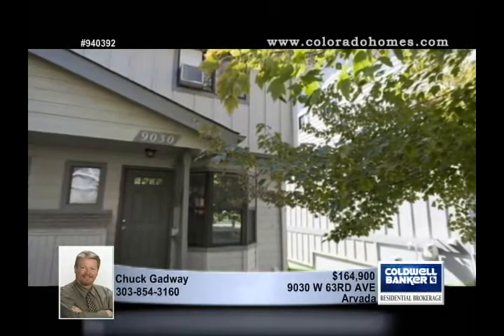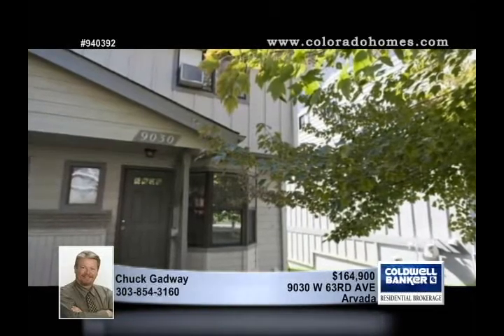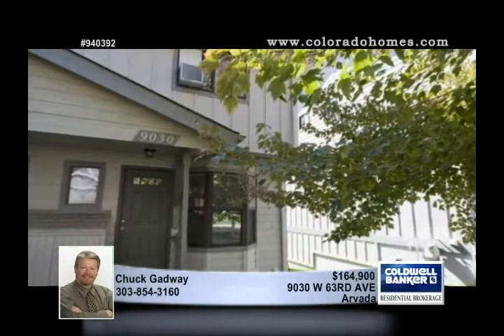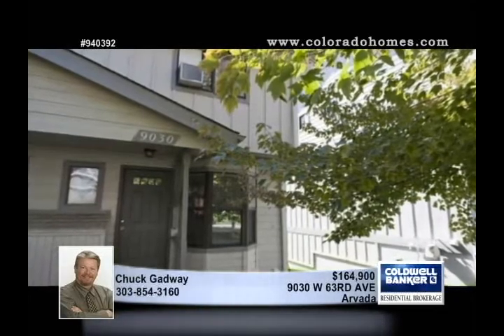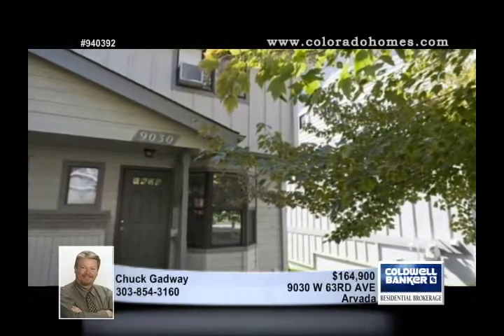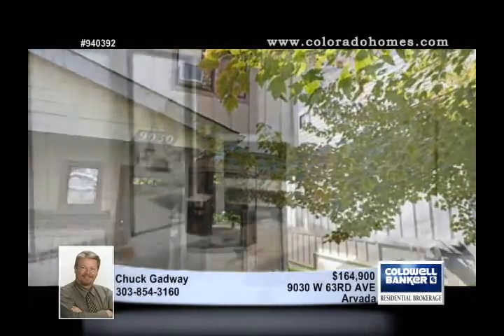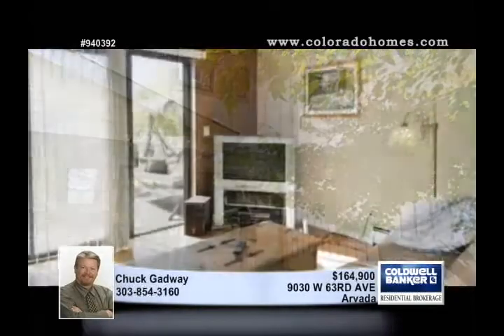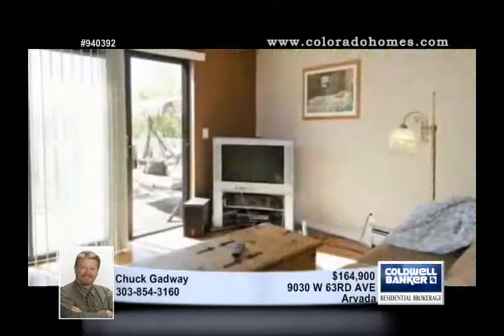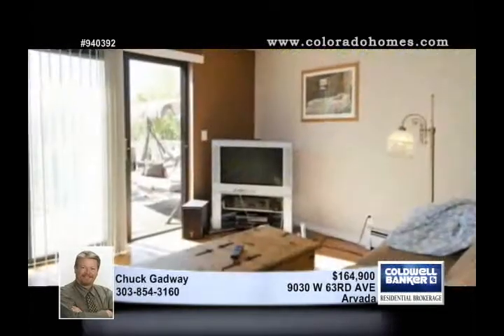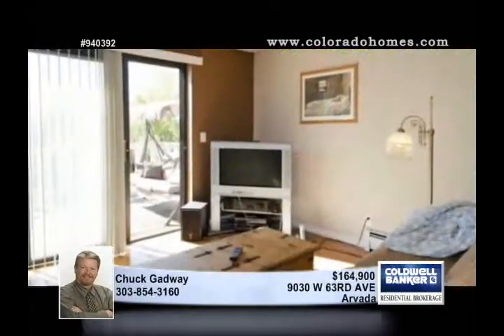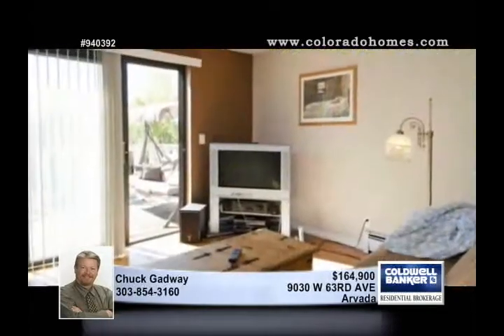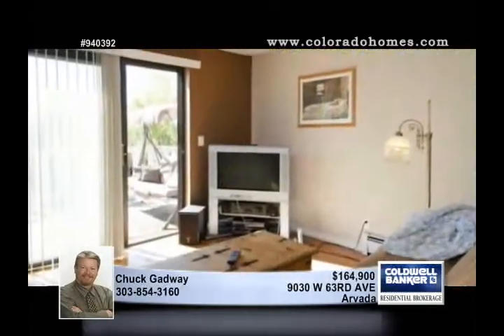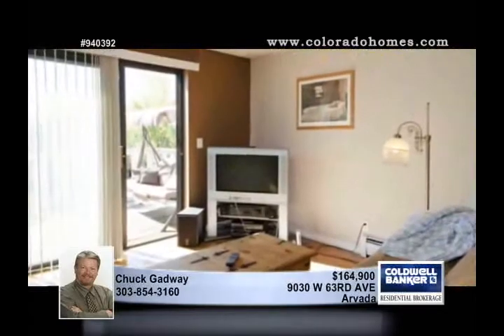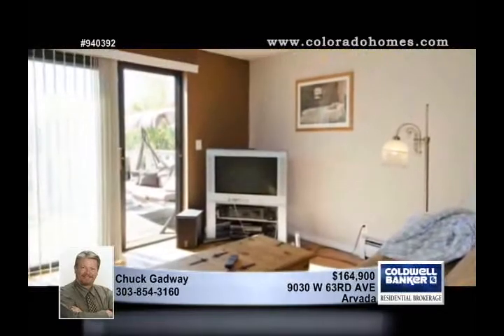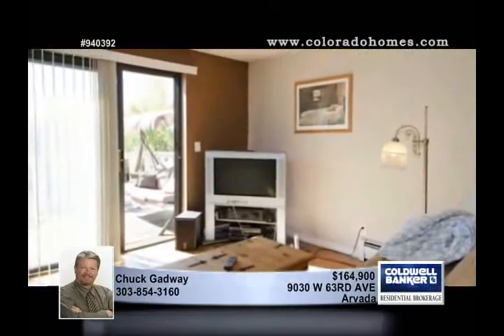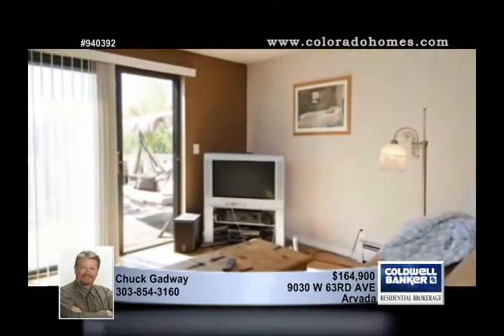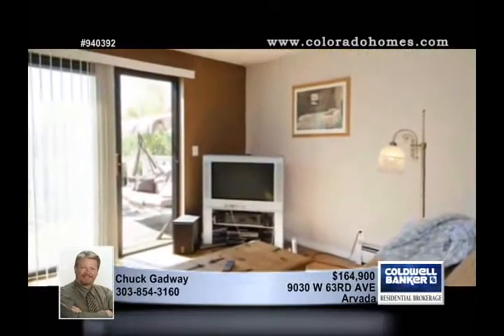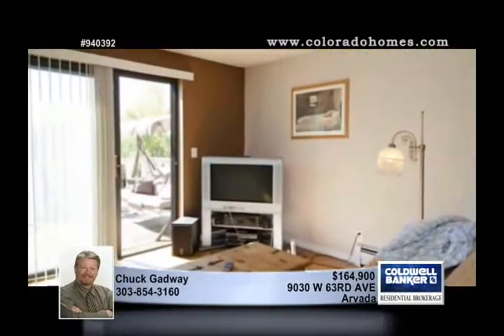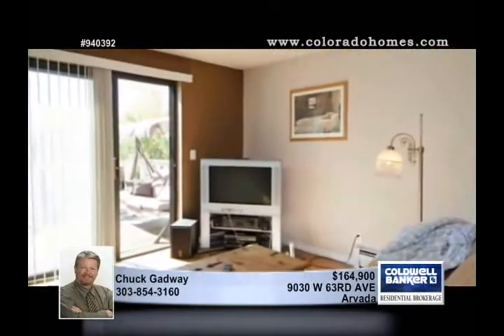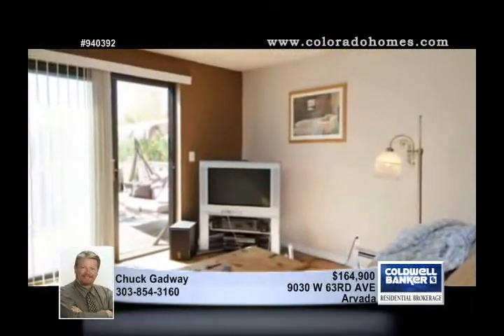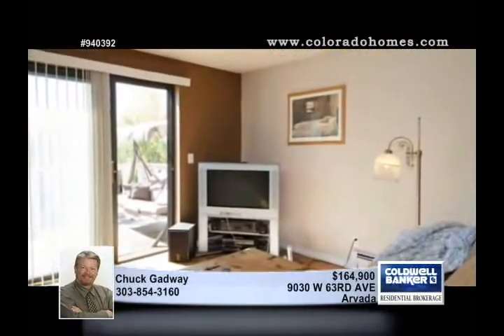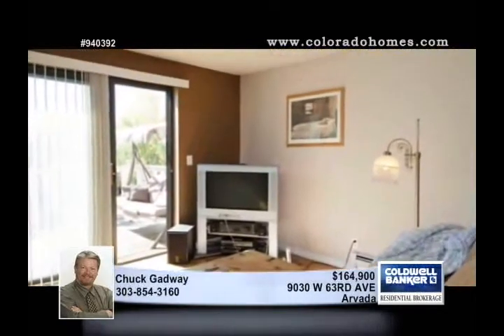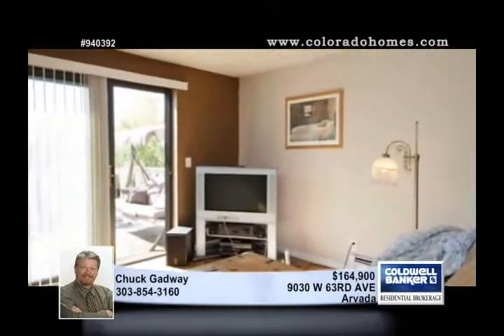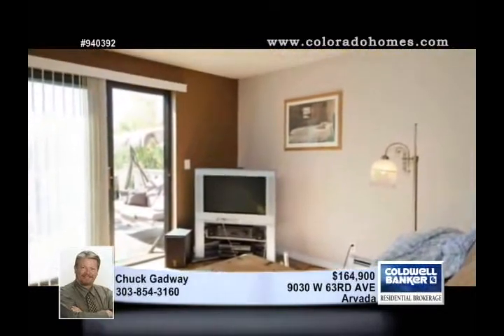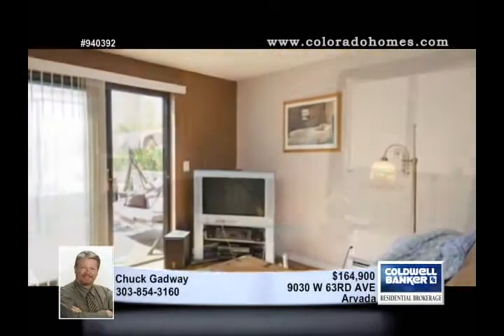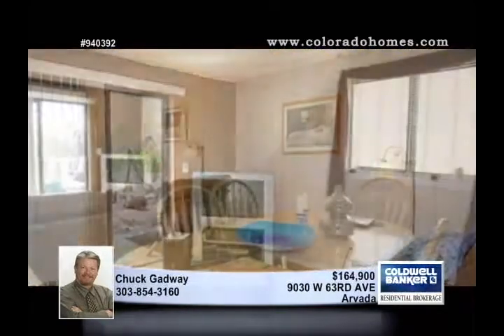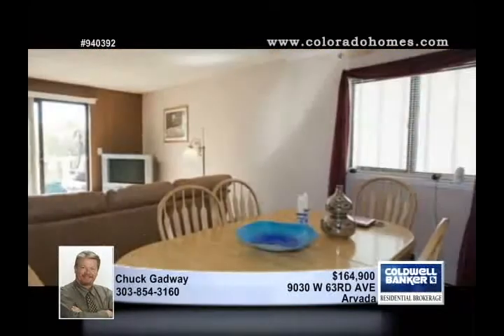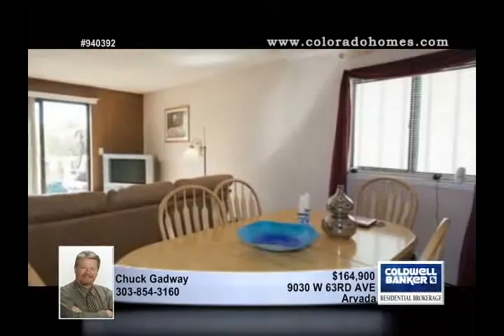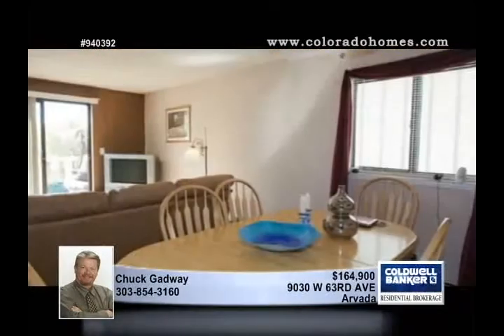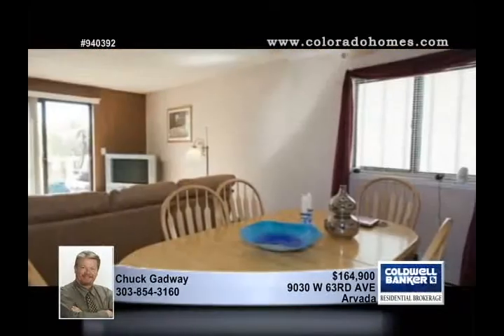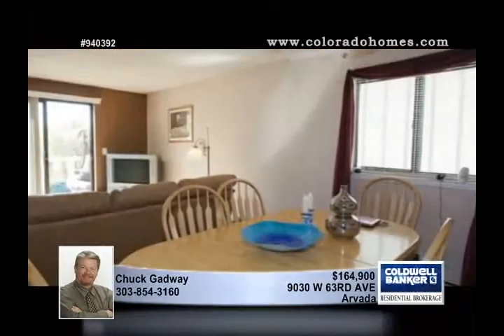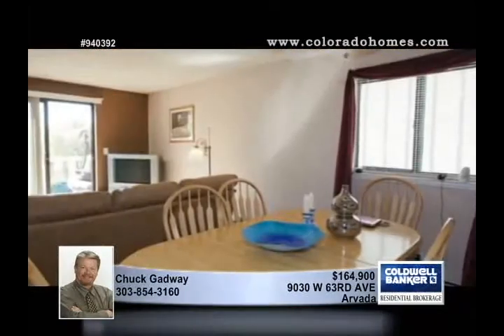With its great lineup of amenities and excellent city and mountain views, this end unit is a definite must-see.